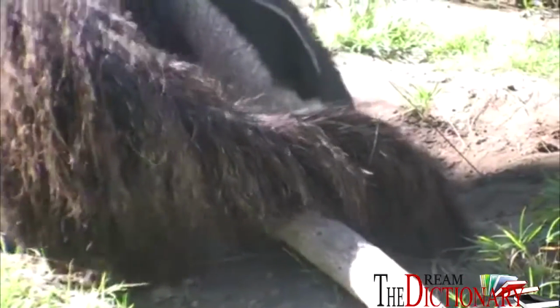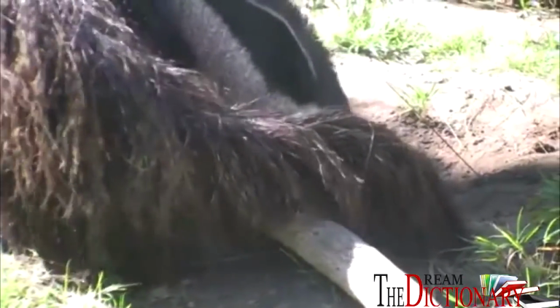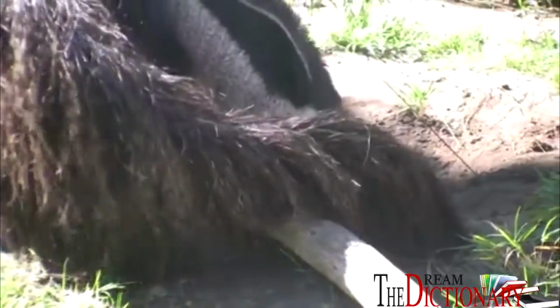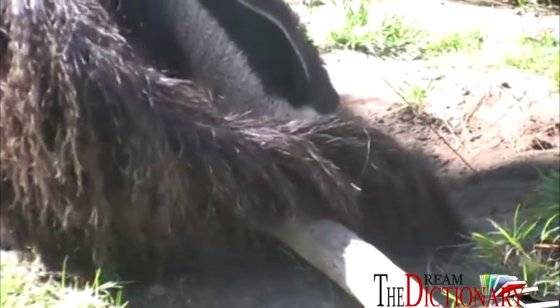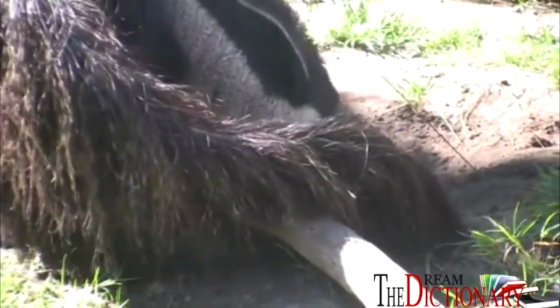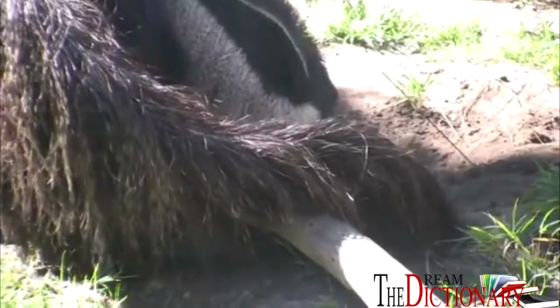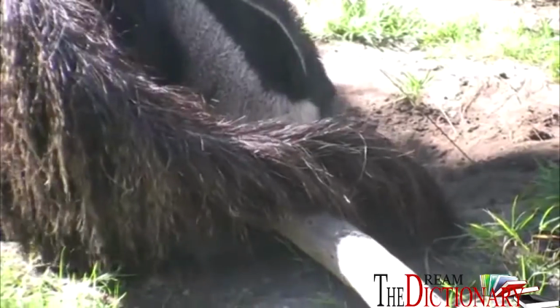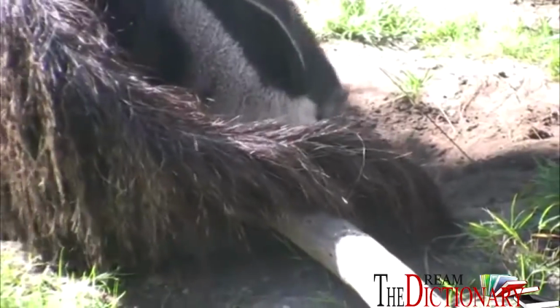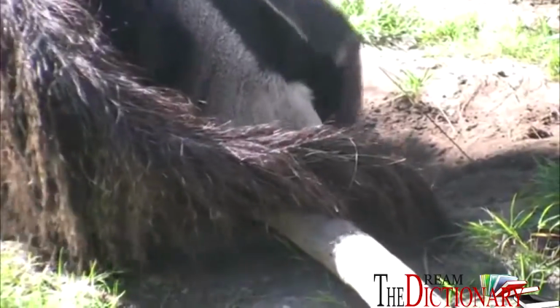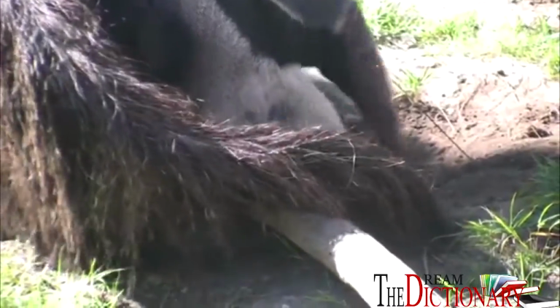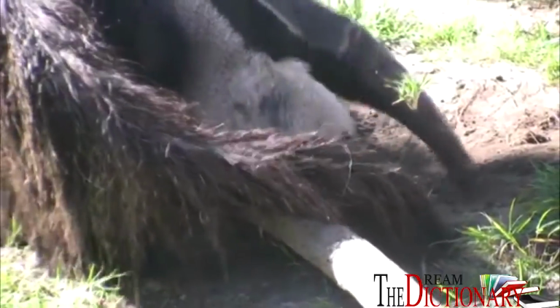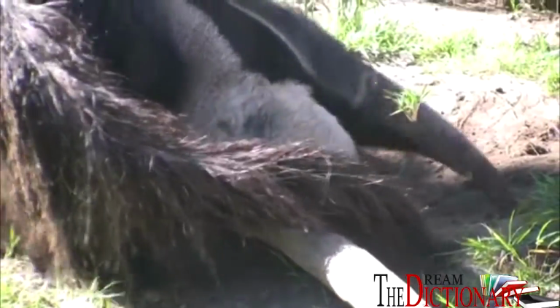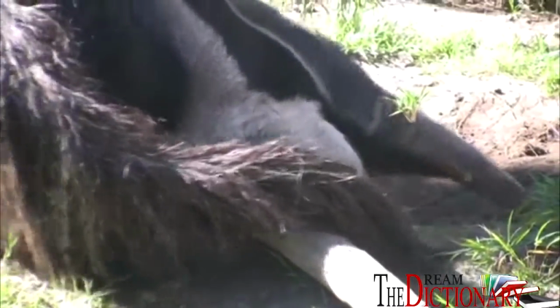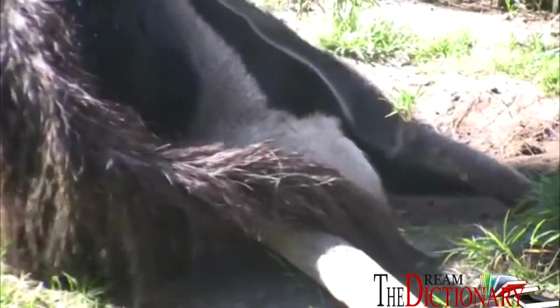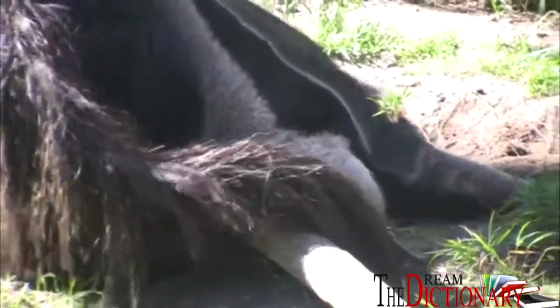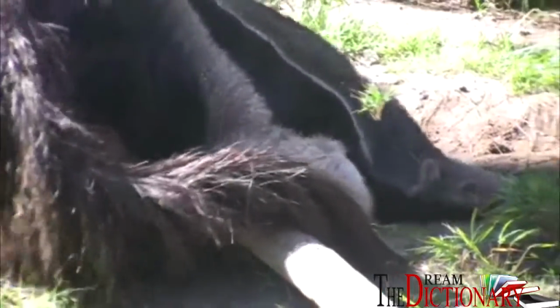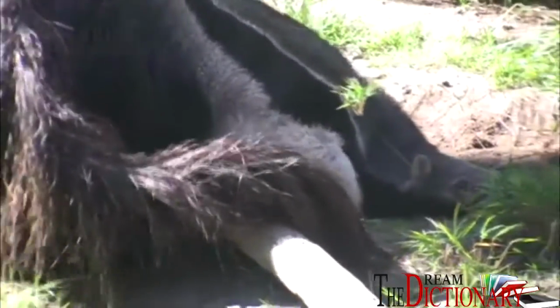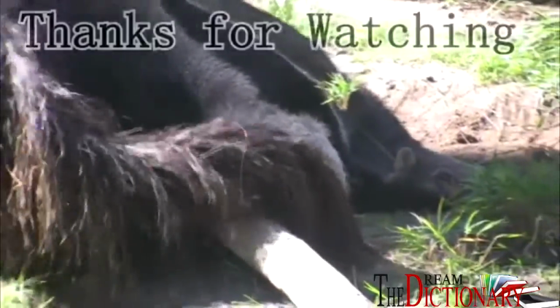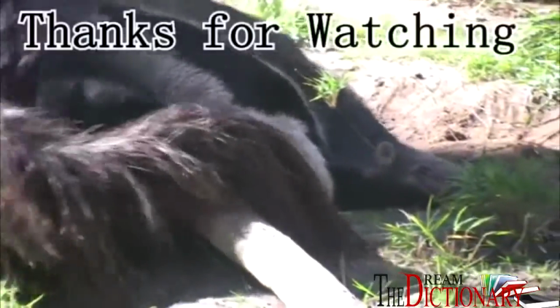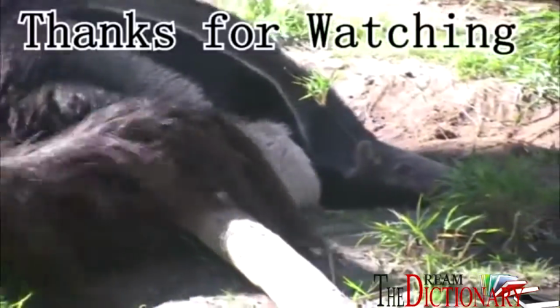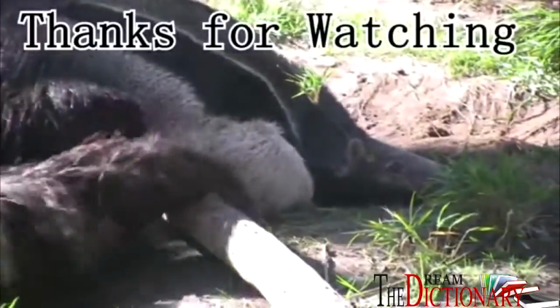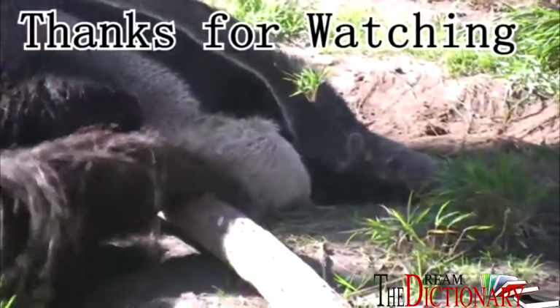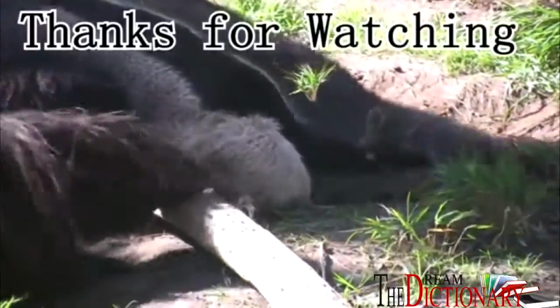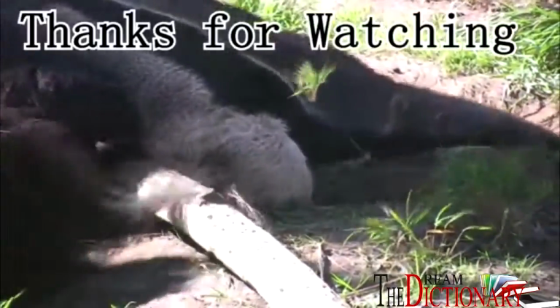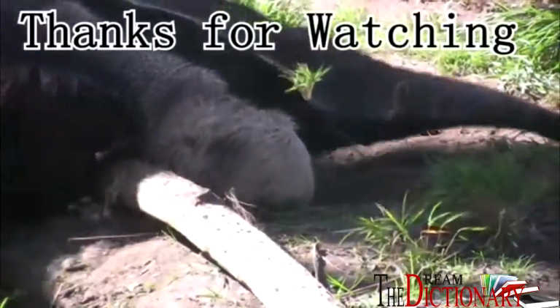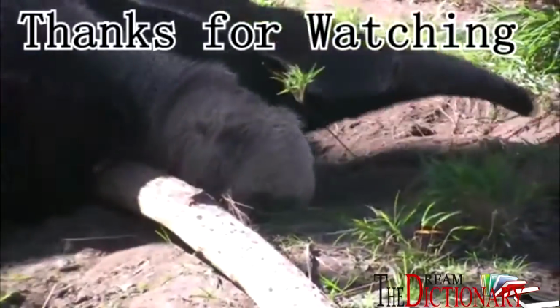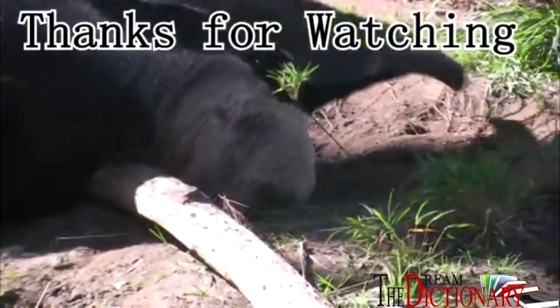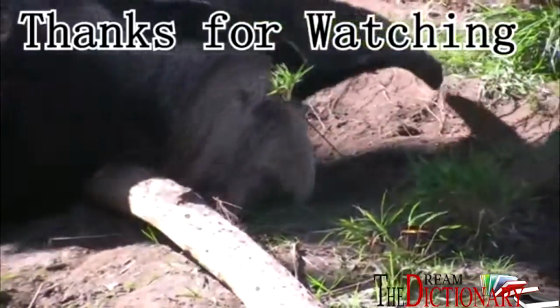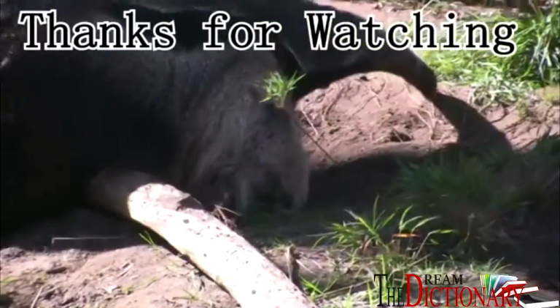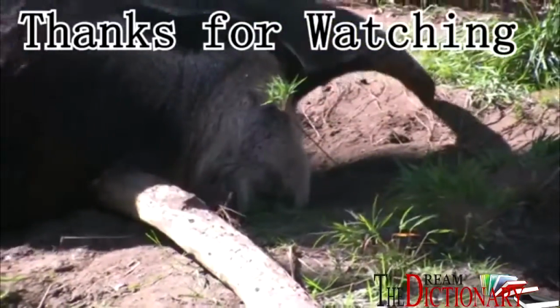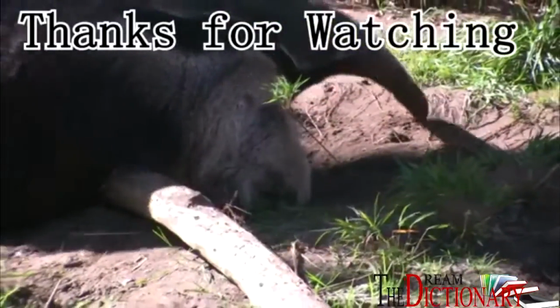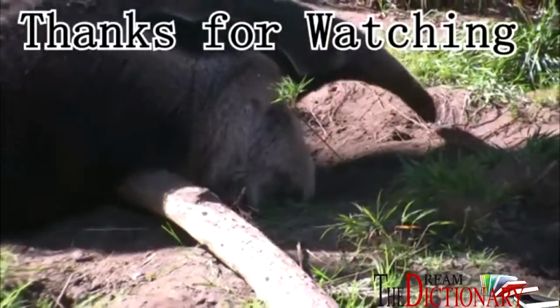For more information on the Giant Anteater, please read this video's description and, as always, thanks for watching.